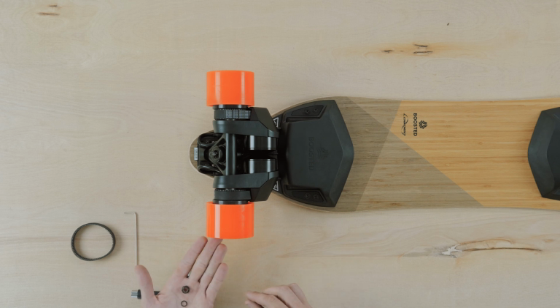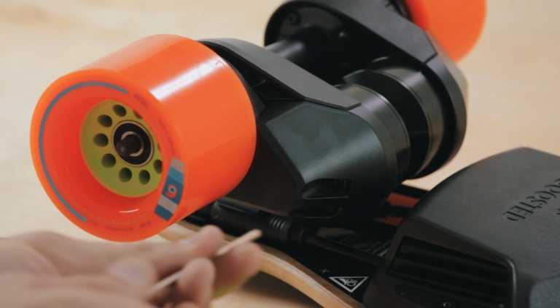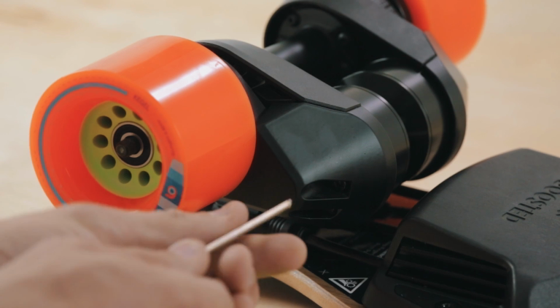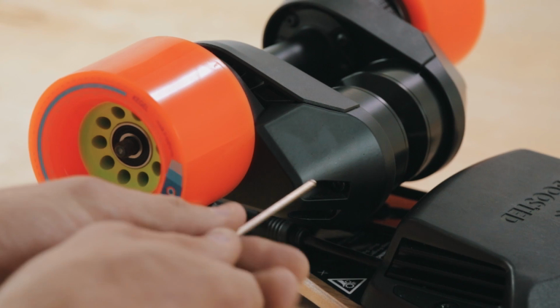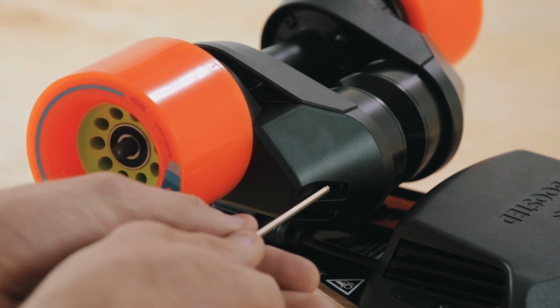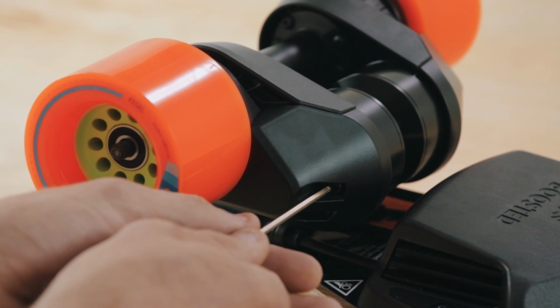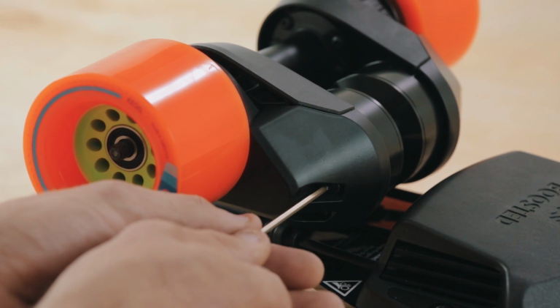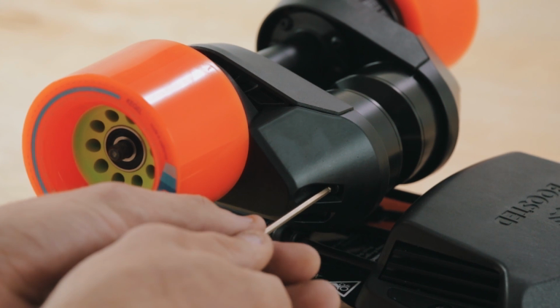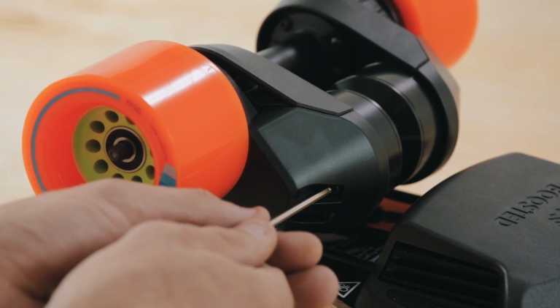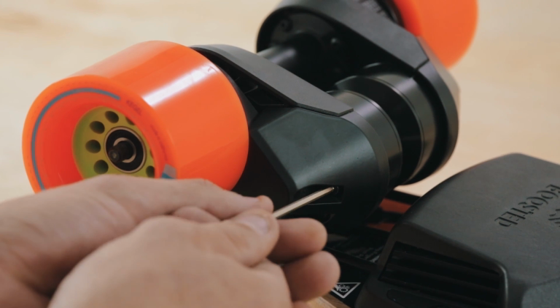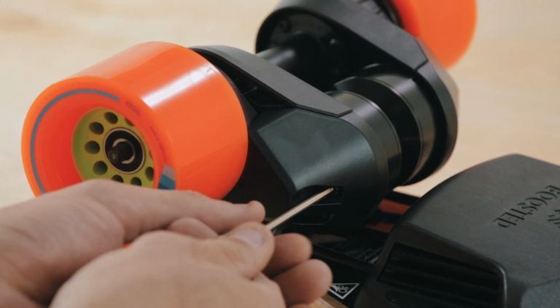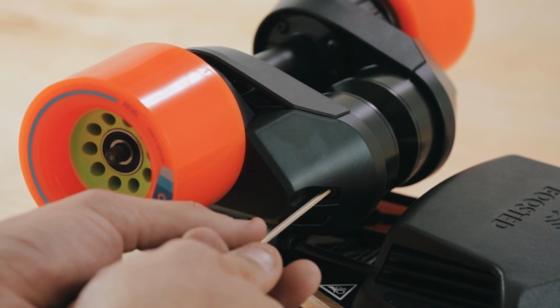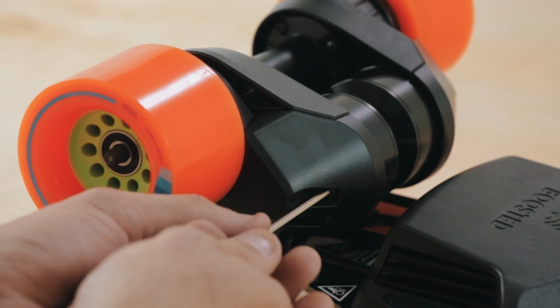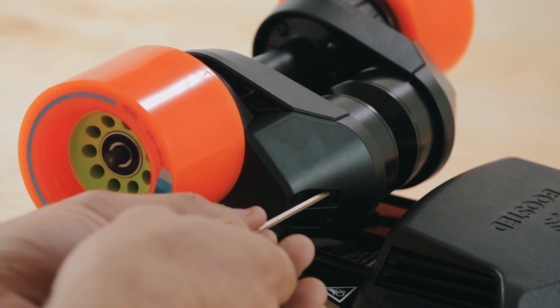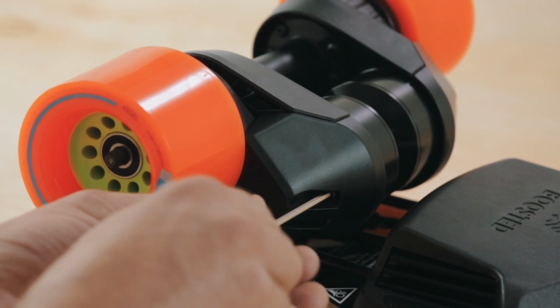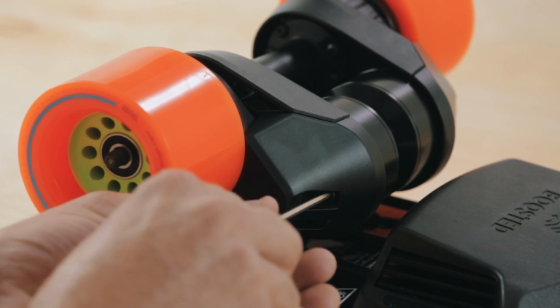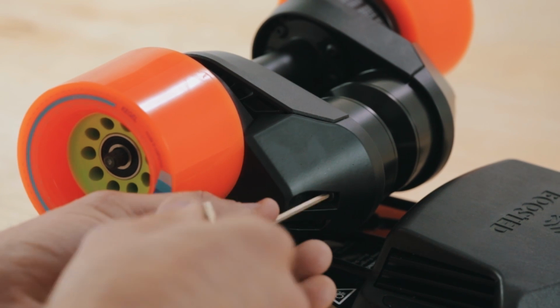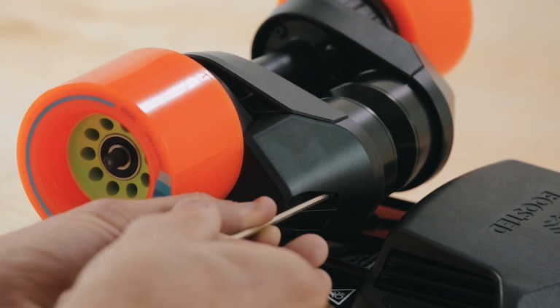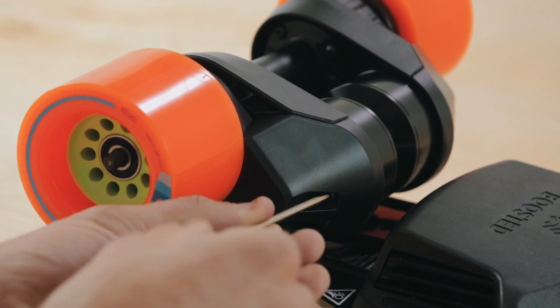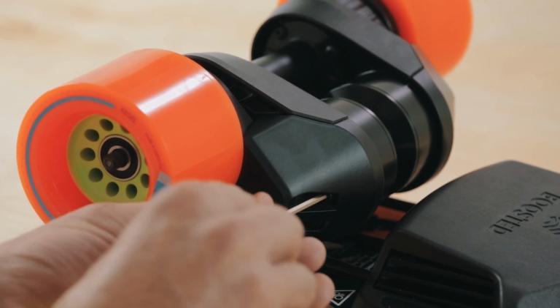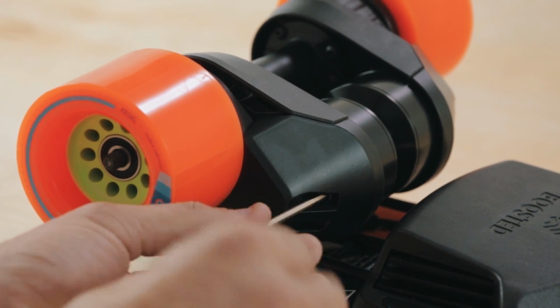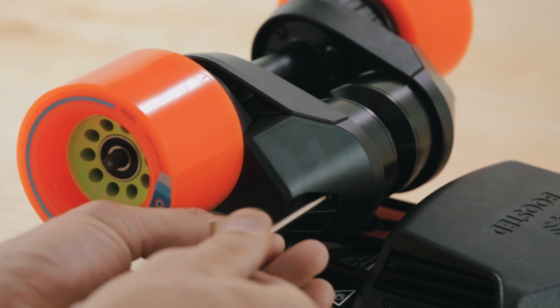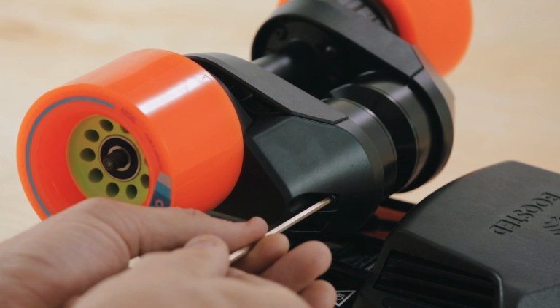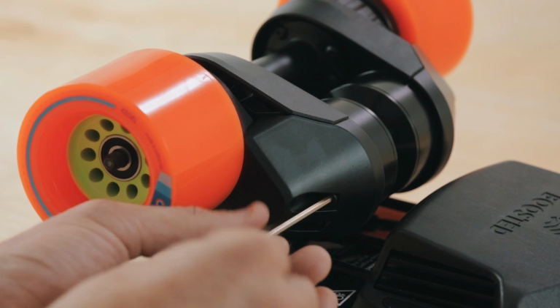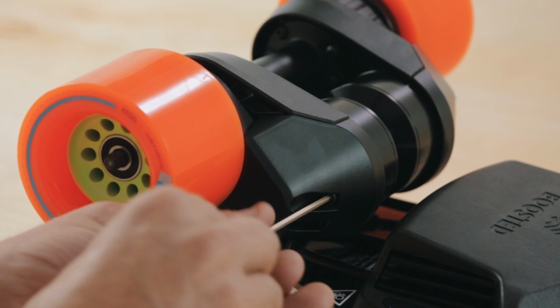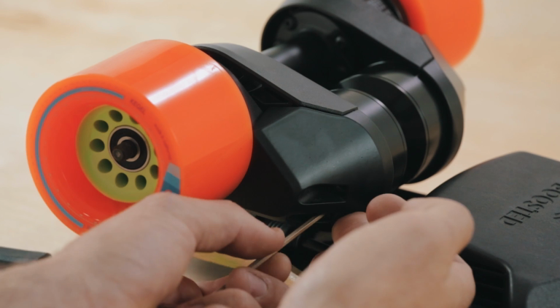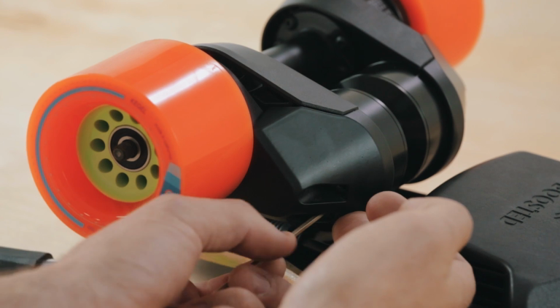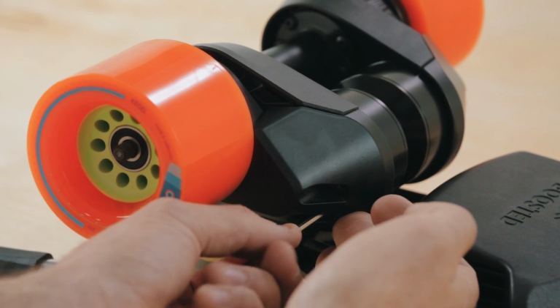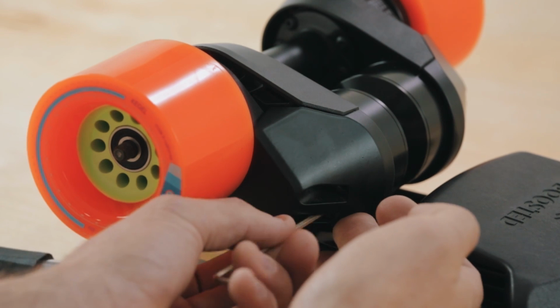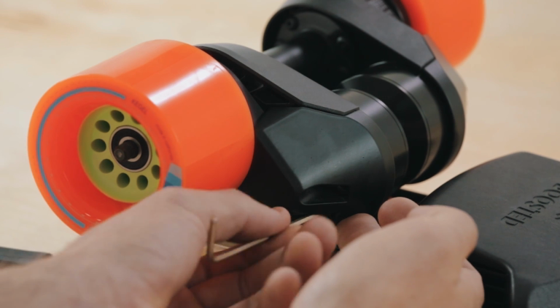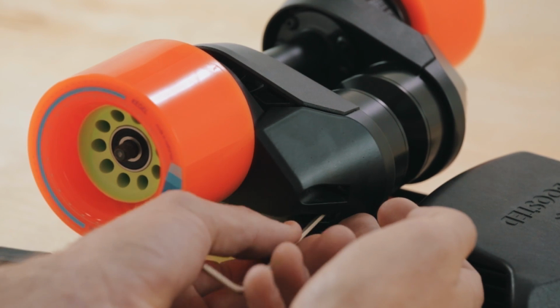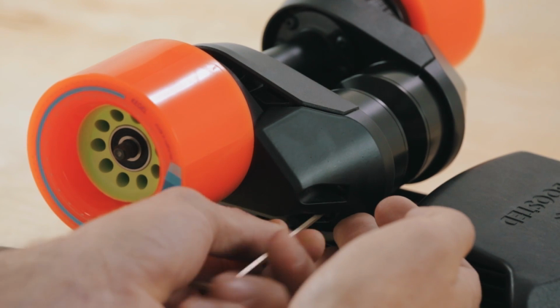Next, use the three millimeter hex tool to remove your two black motor cap screws and the motor cap.